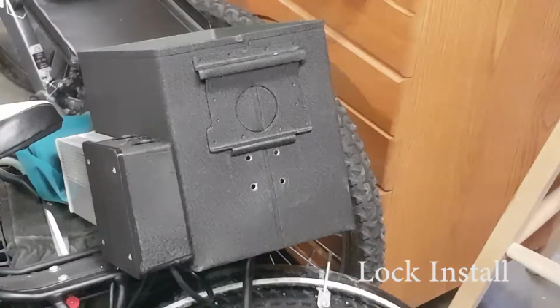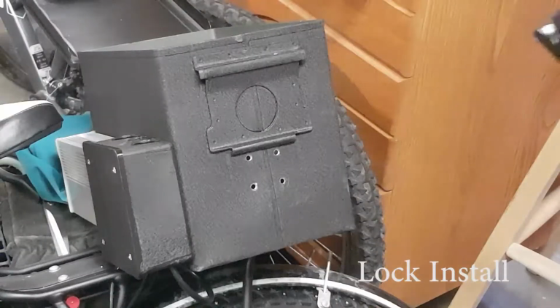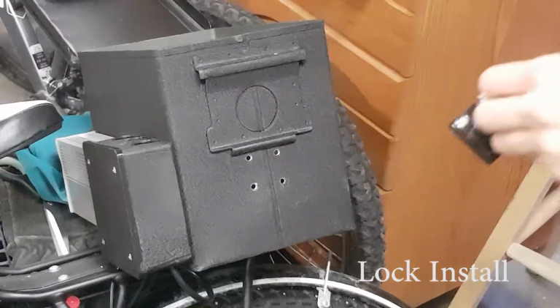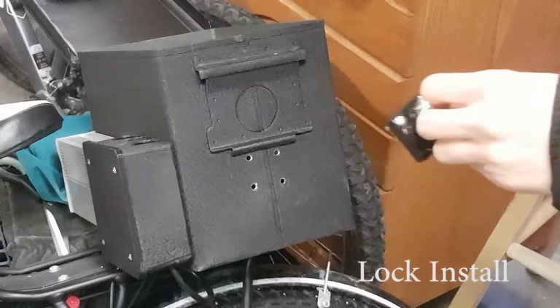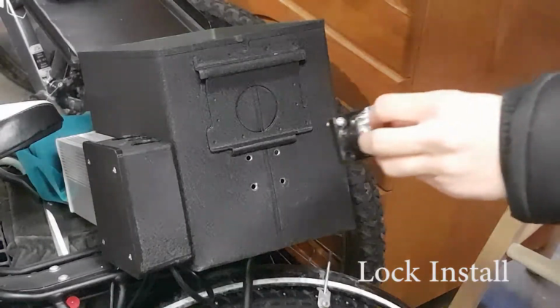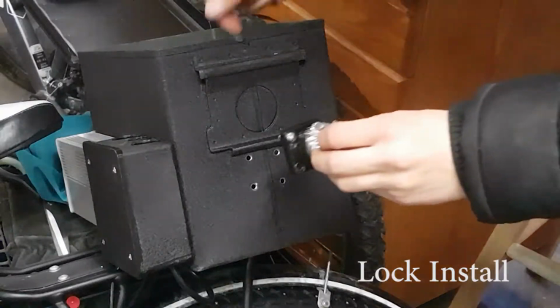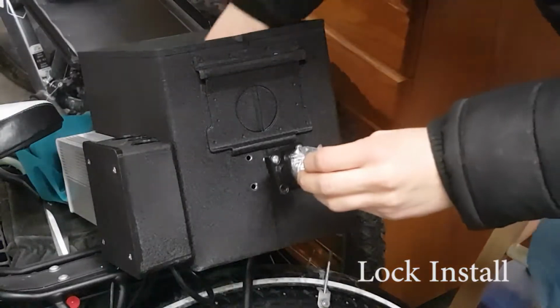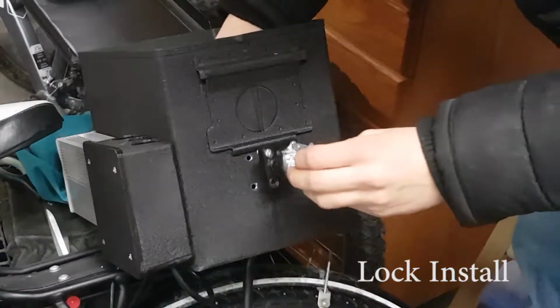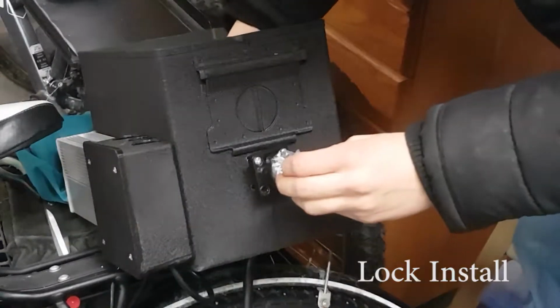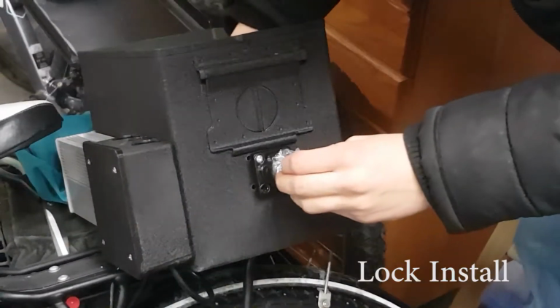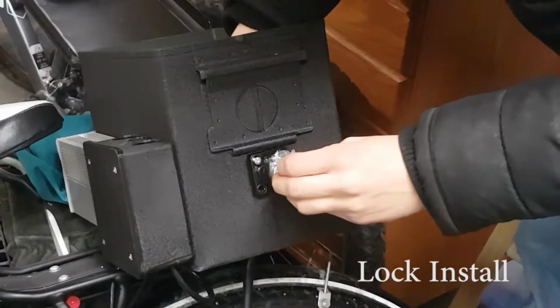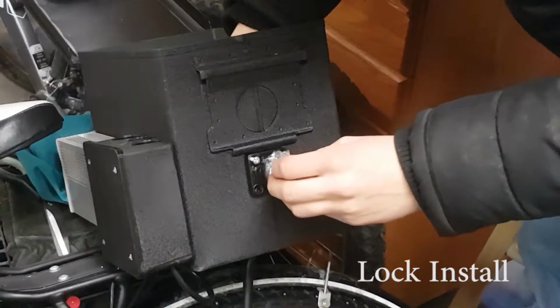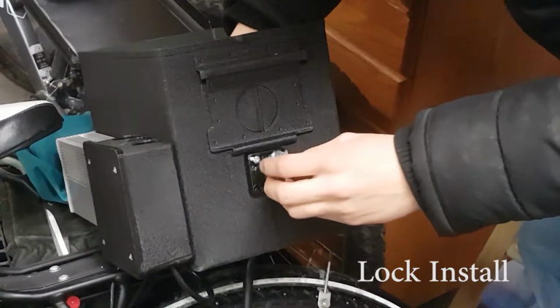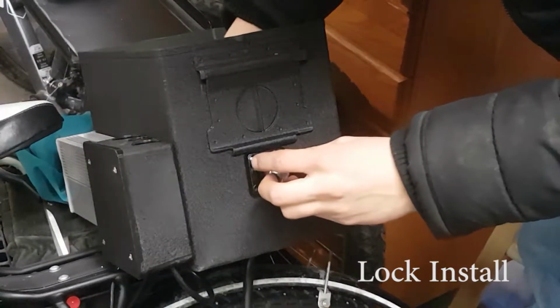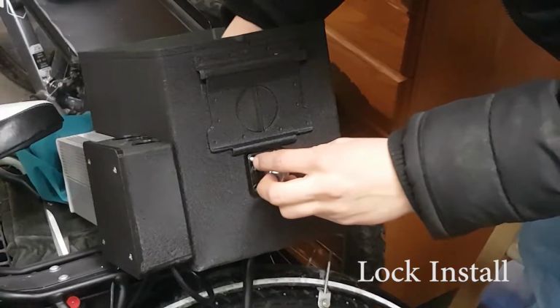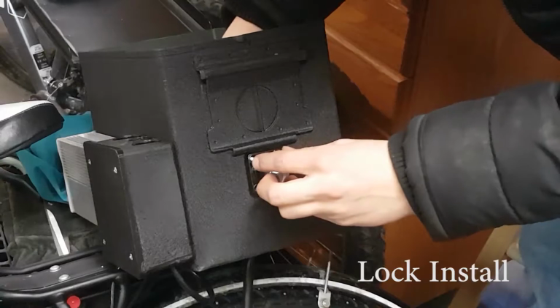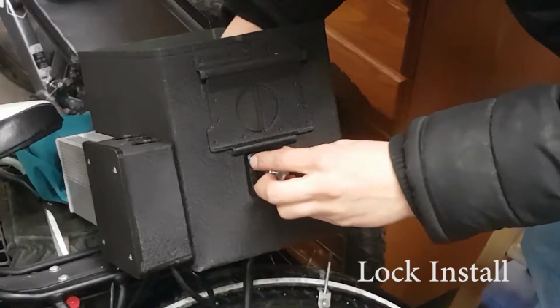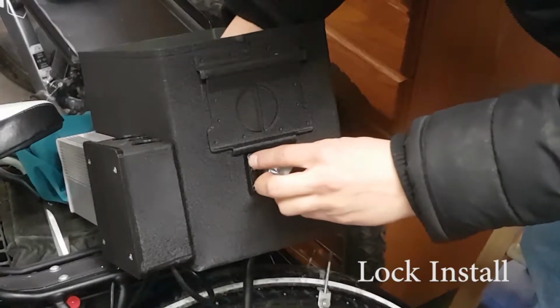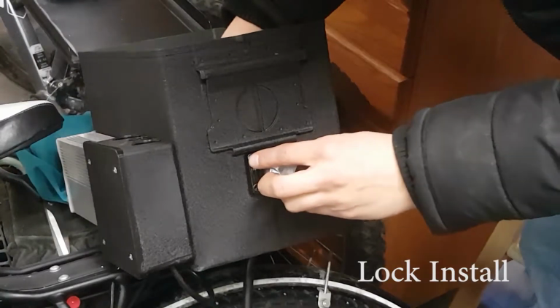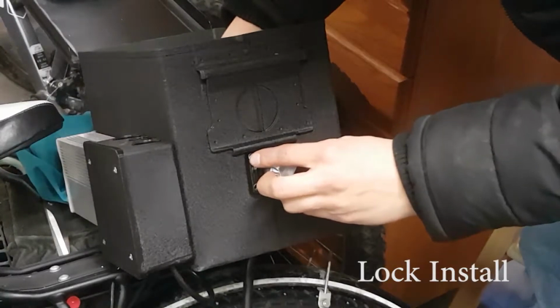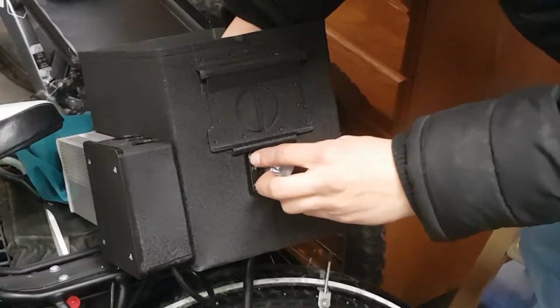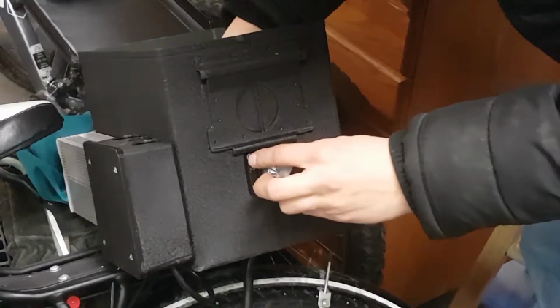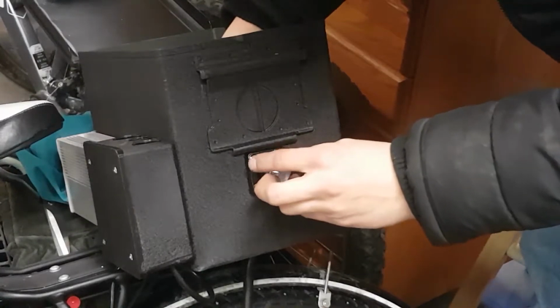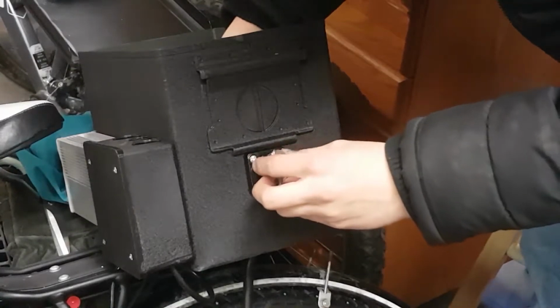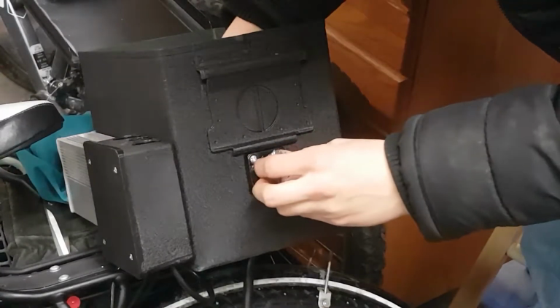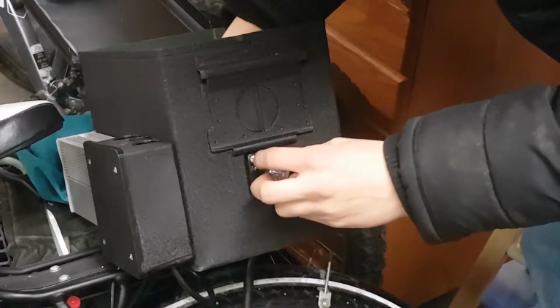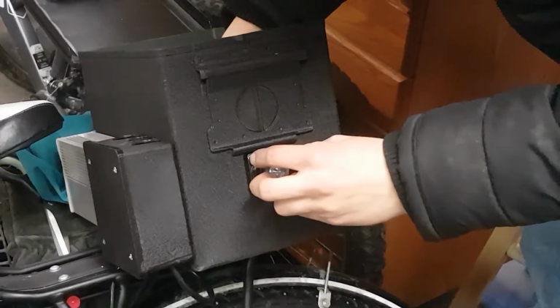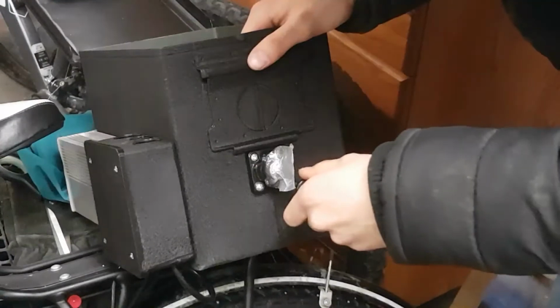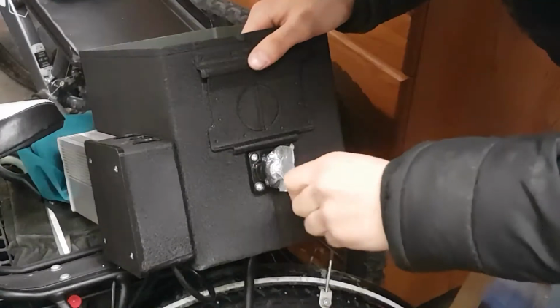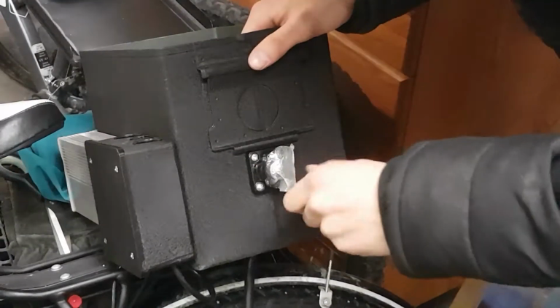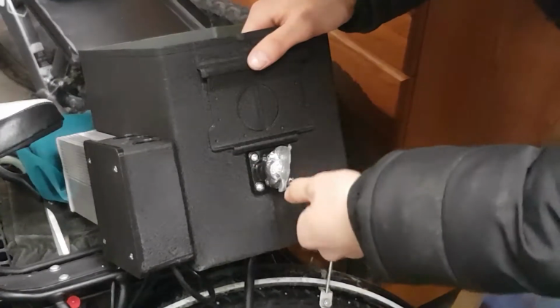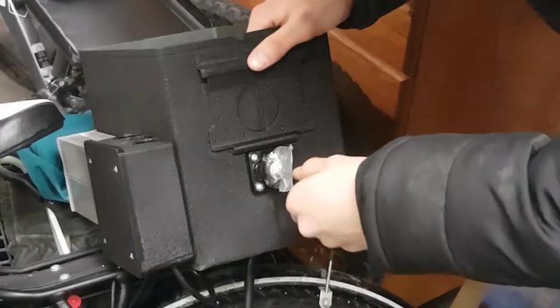I decided I needed a lock to keep average people from opening up the battery box and messing around.